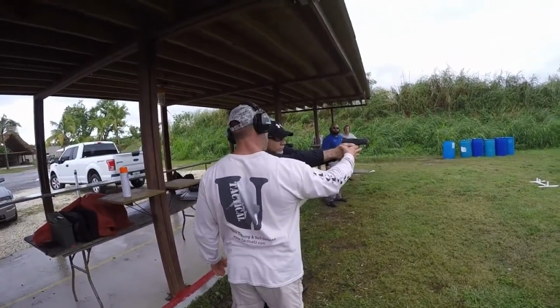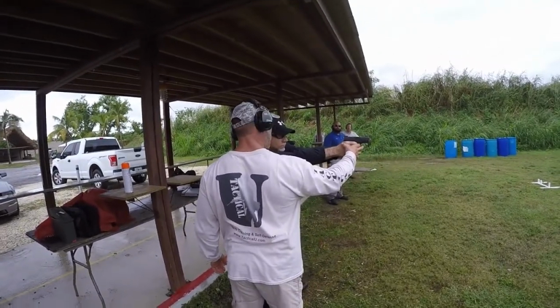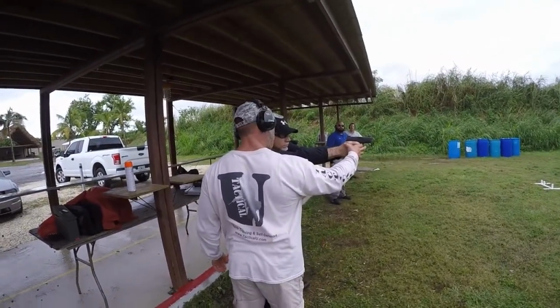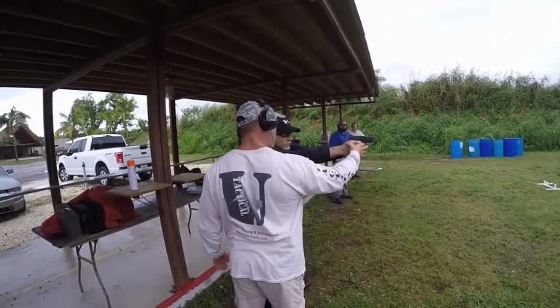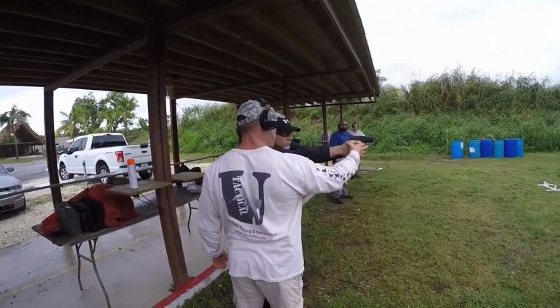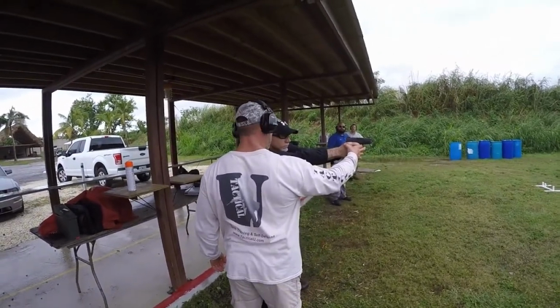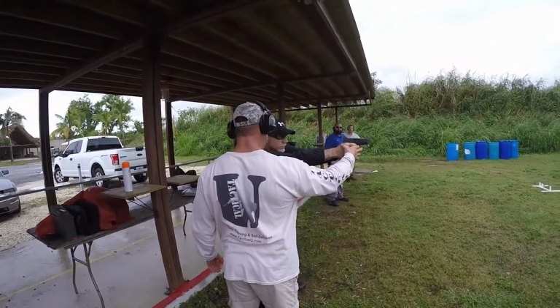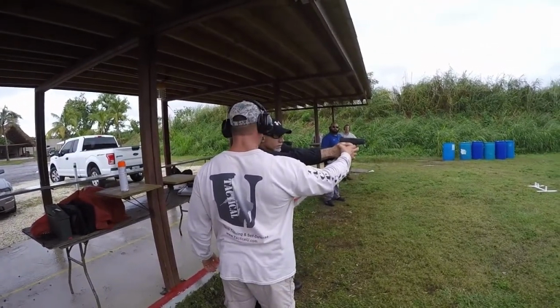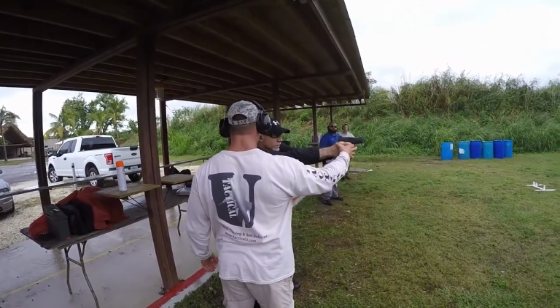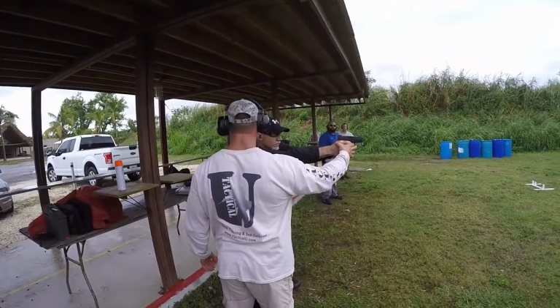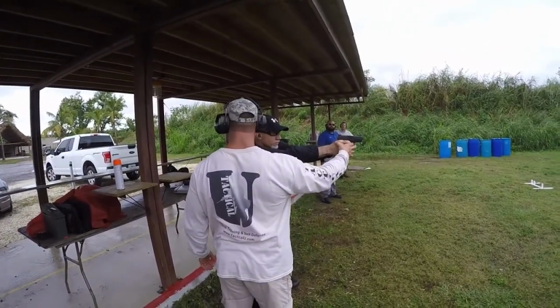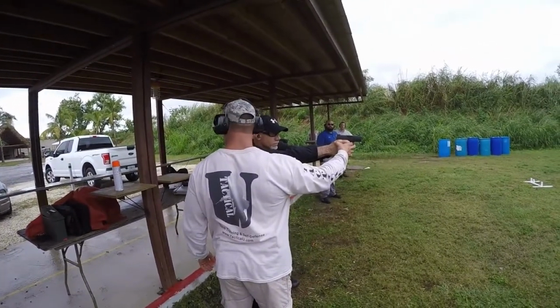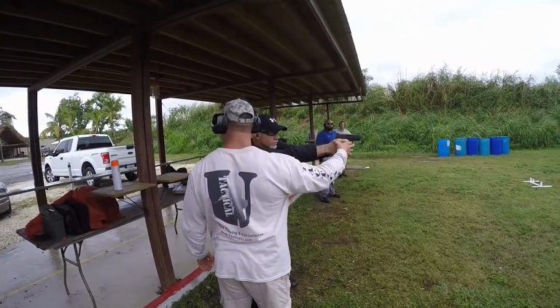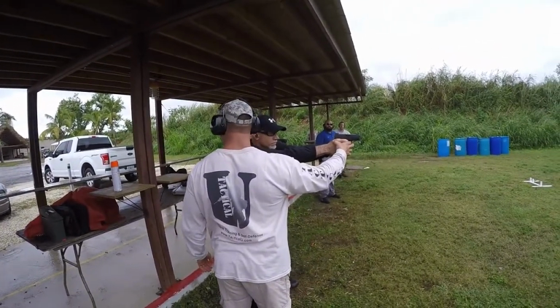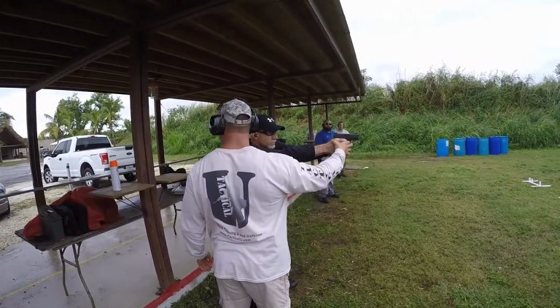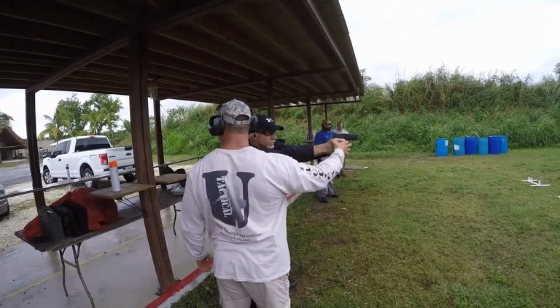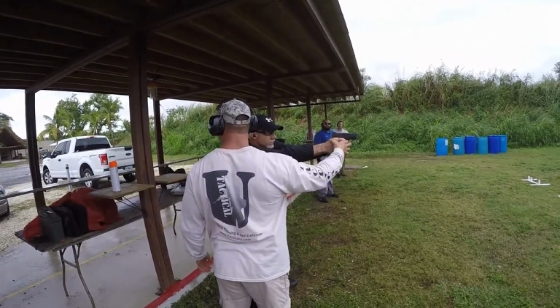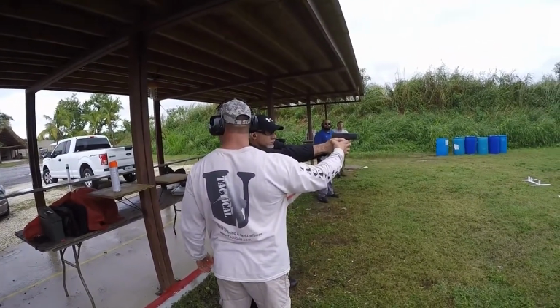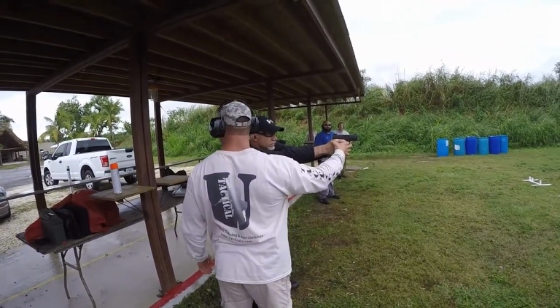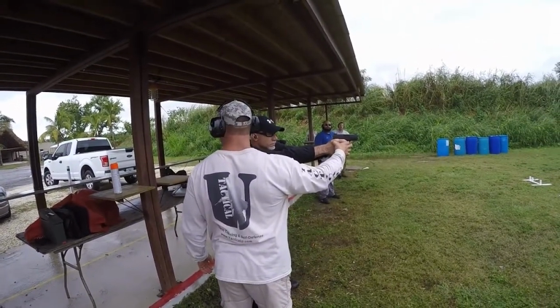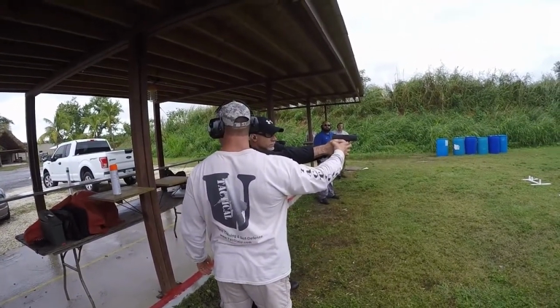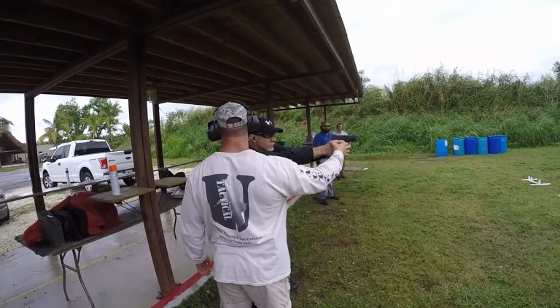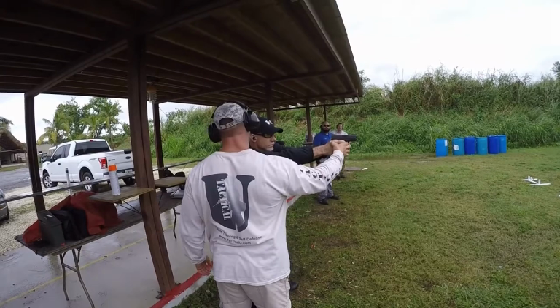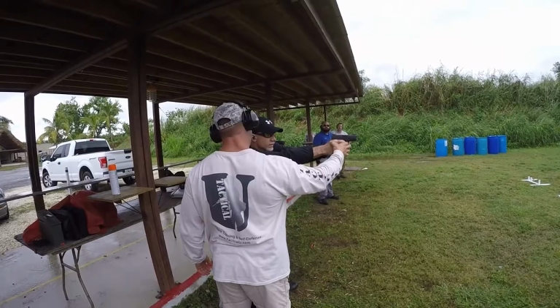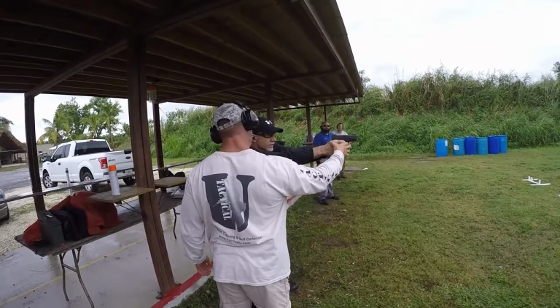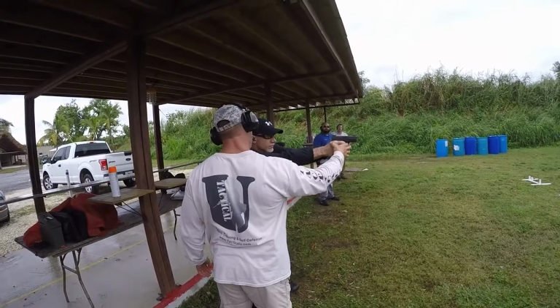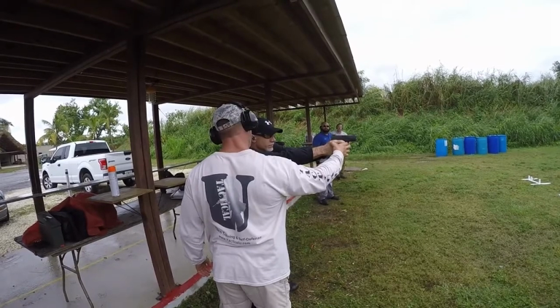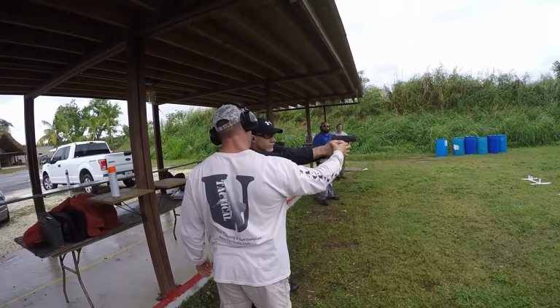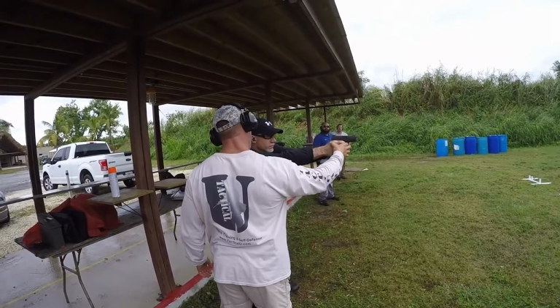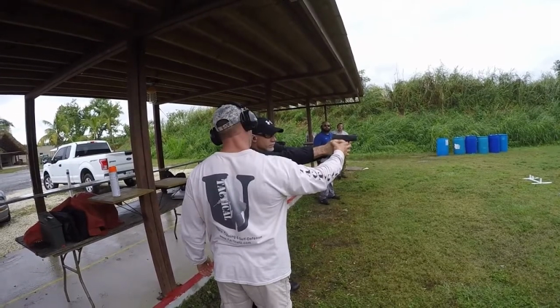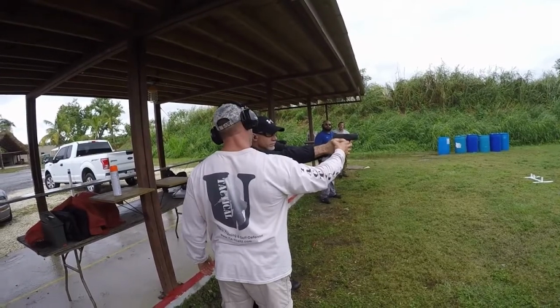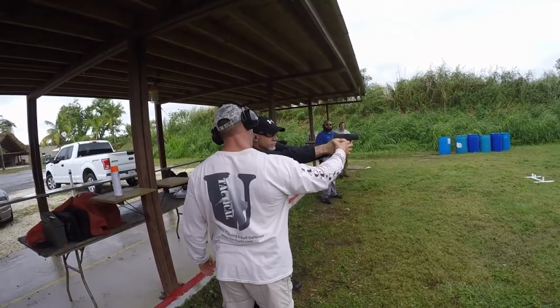Okay, you lined up? You sure? No, relax. See what you were doing? You were anticipating. Just relax. Relax.